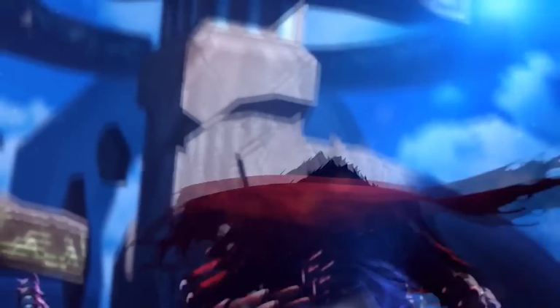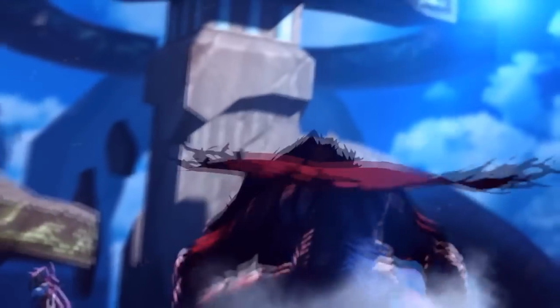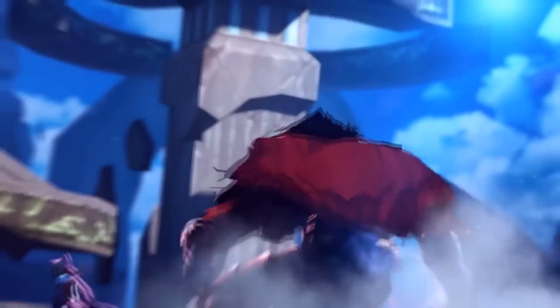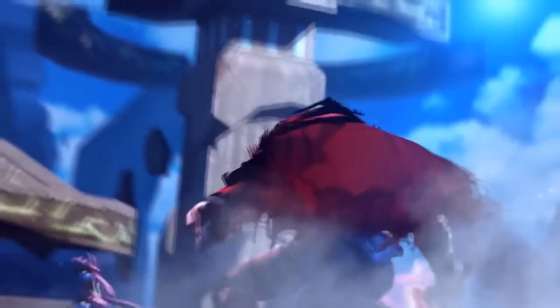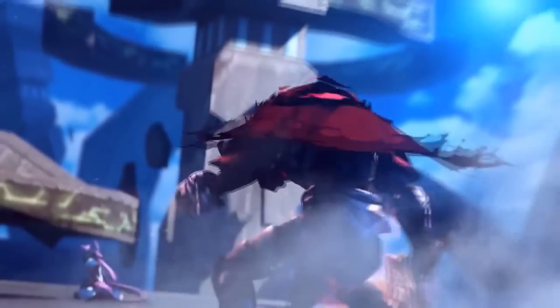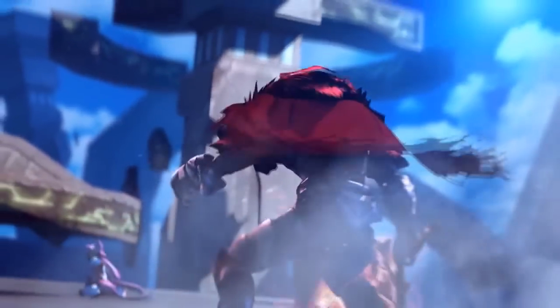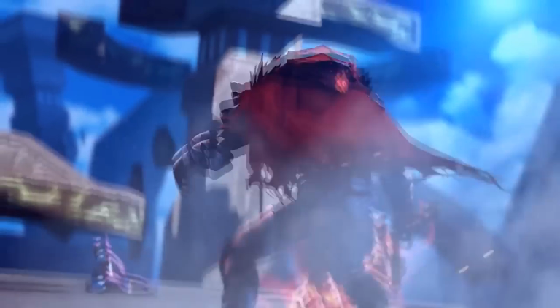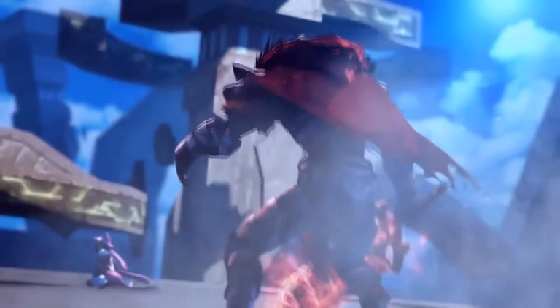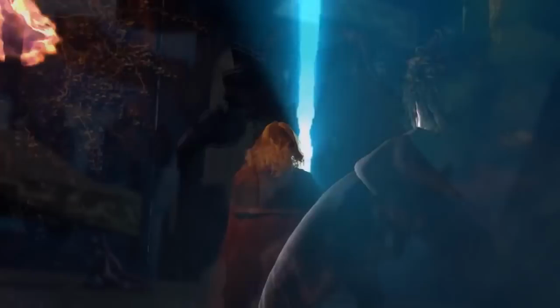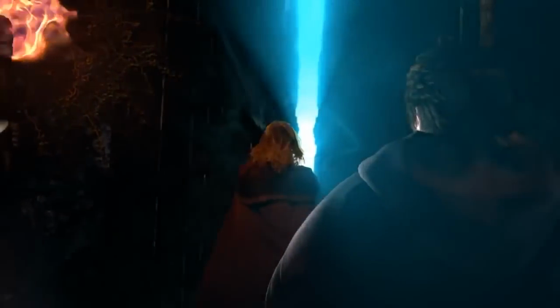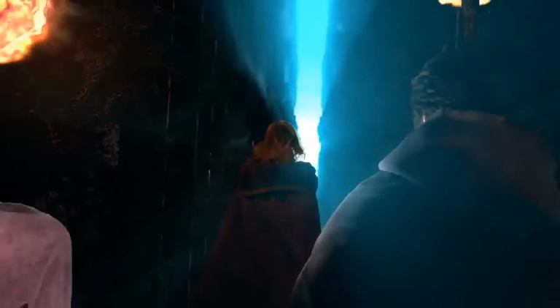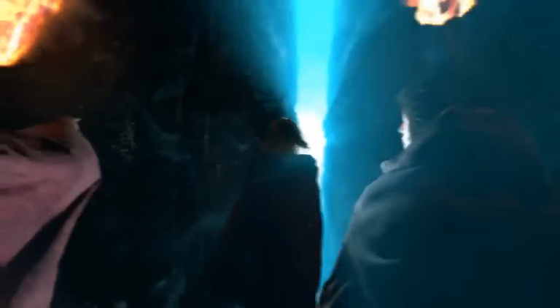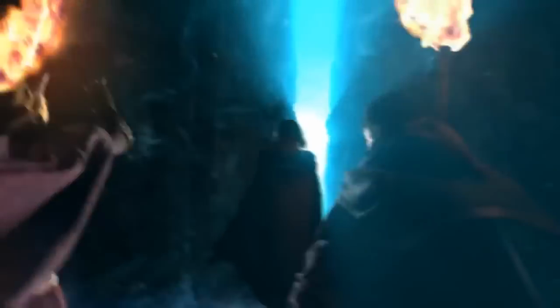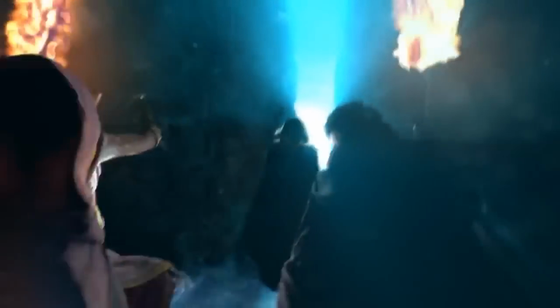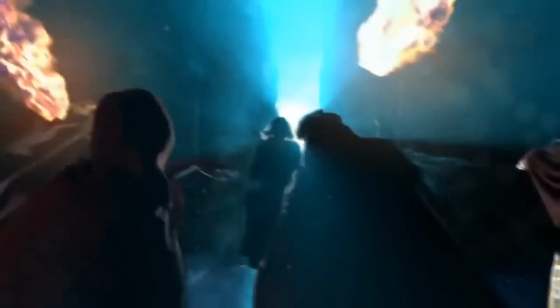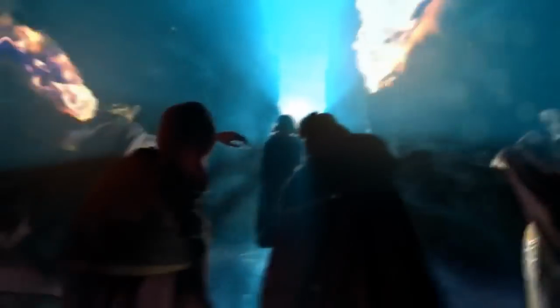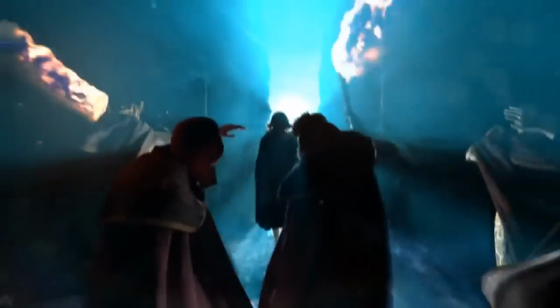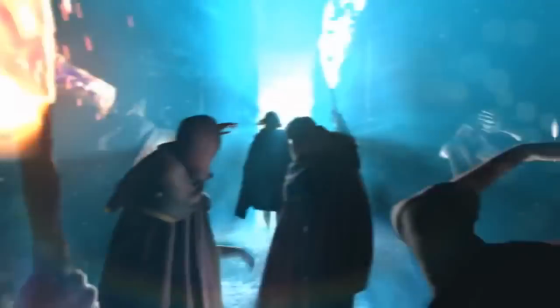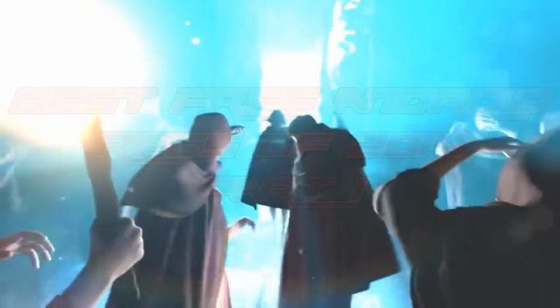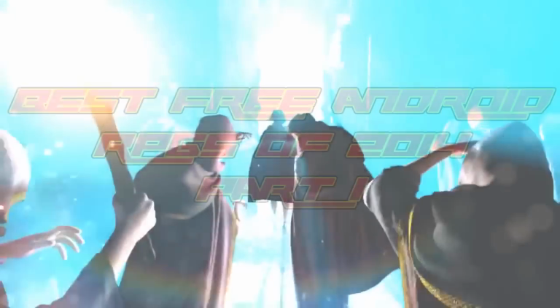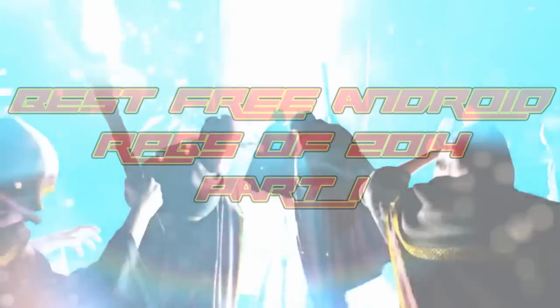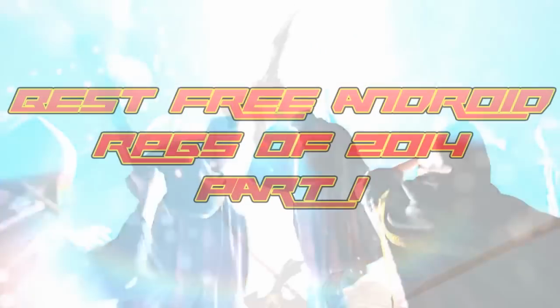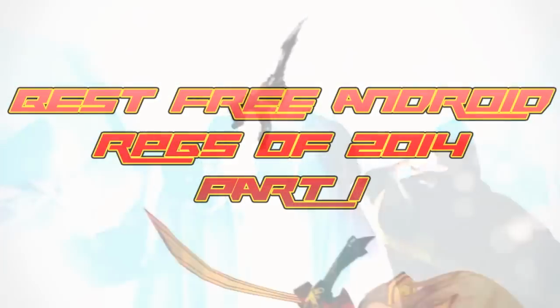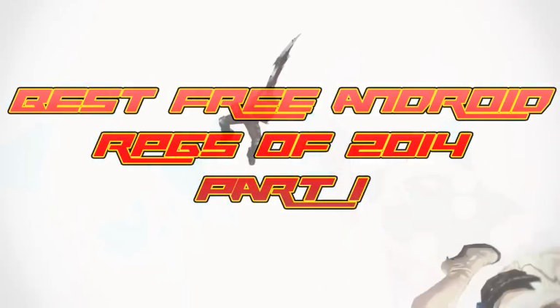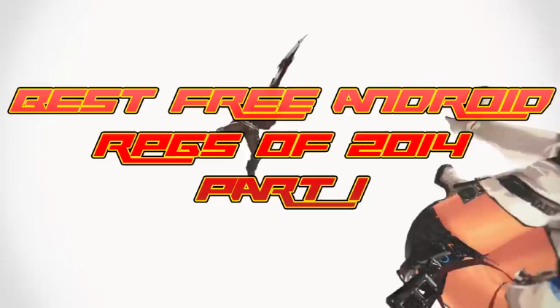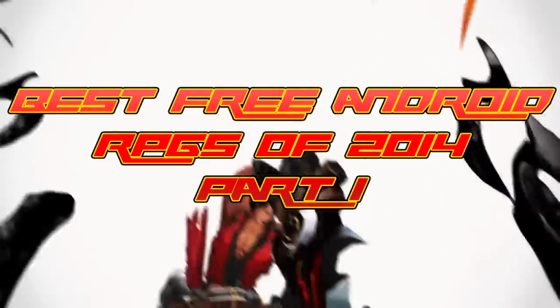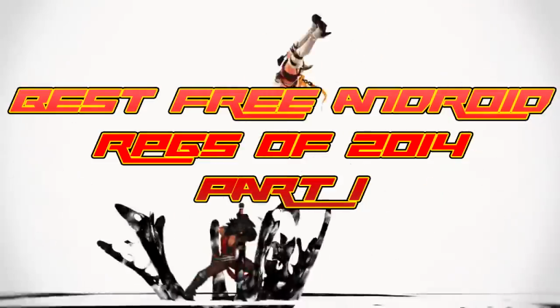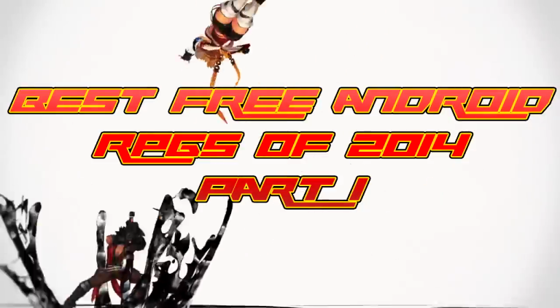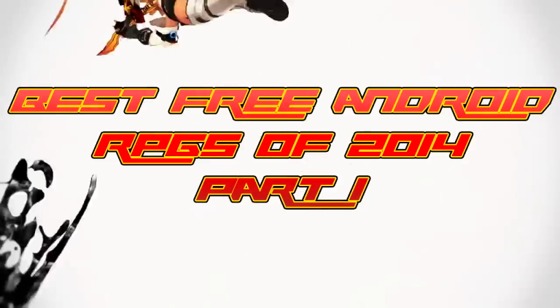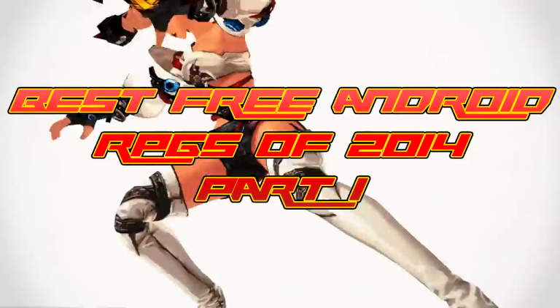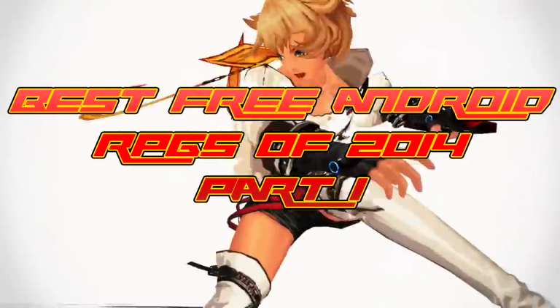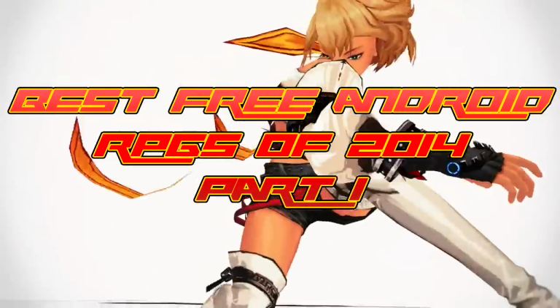Hi guys, this is AndroidNub, and these are the best free Android RPGs of 2014, Part 1.